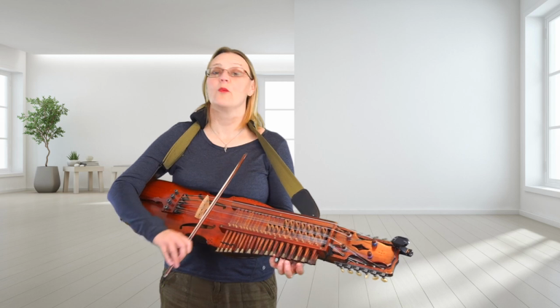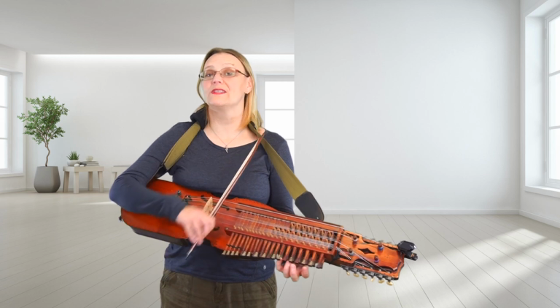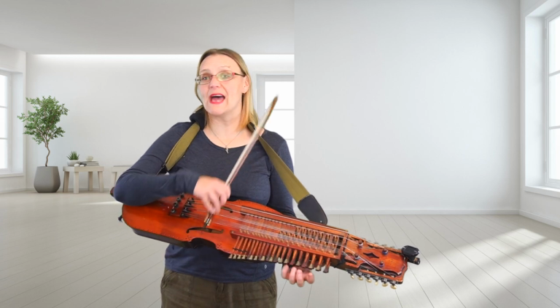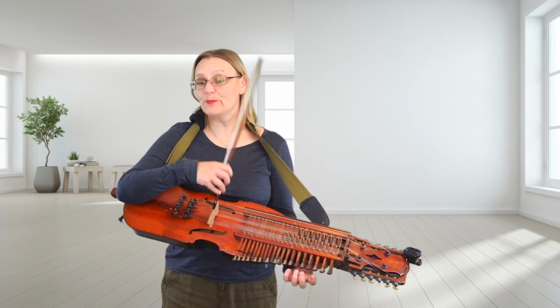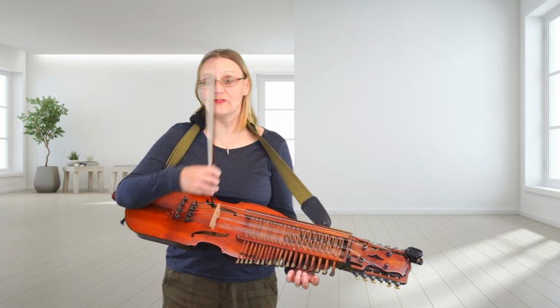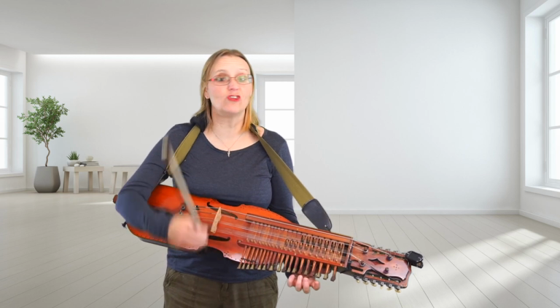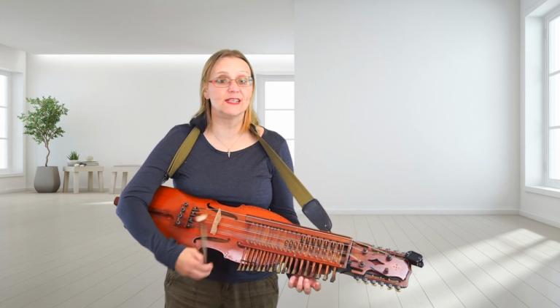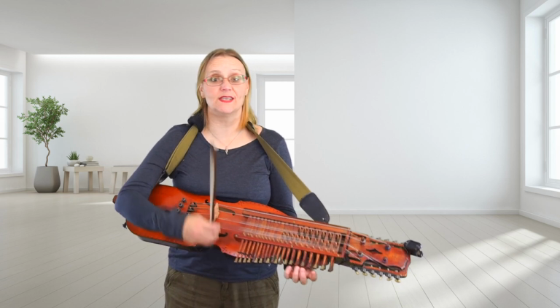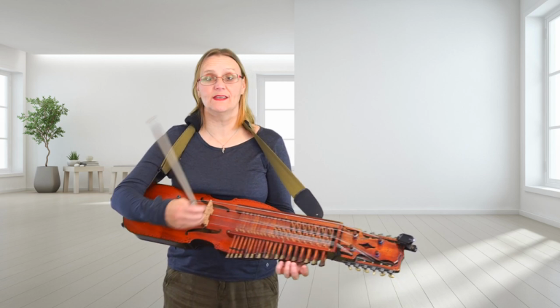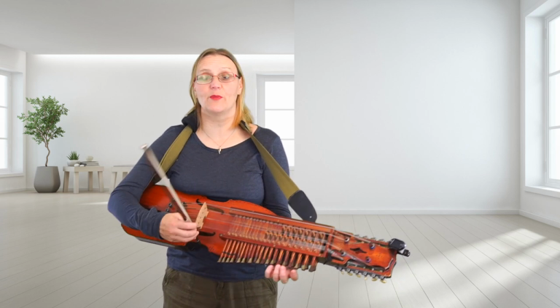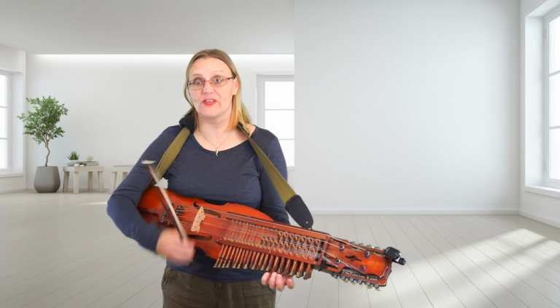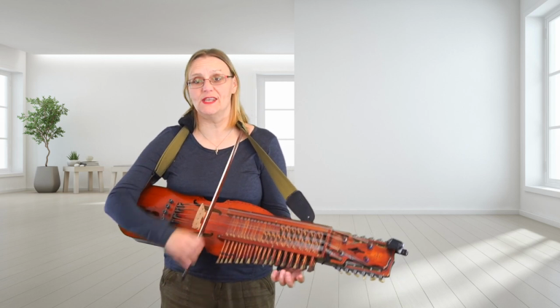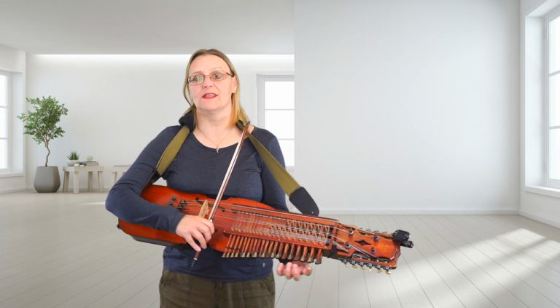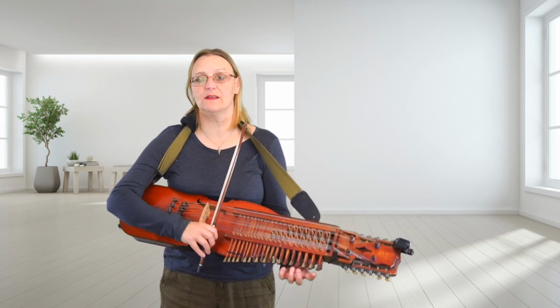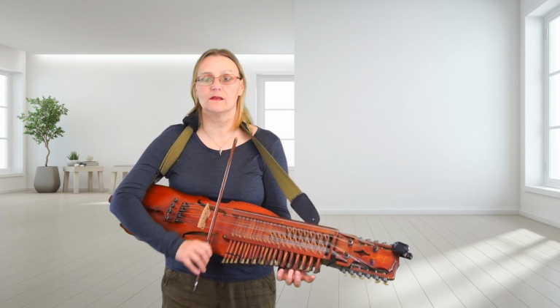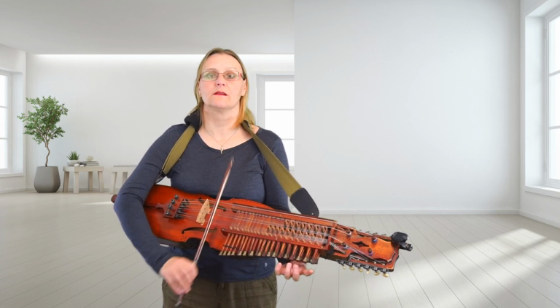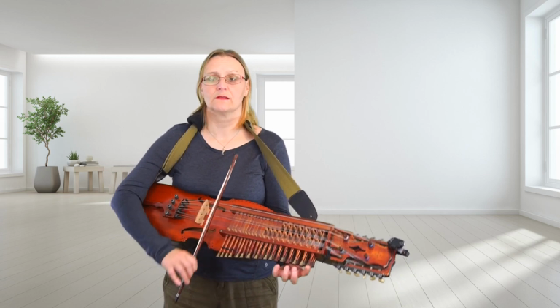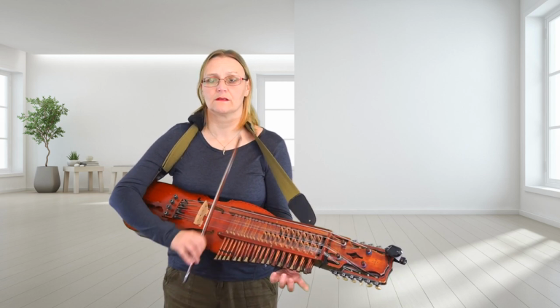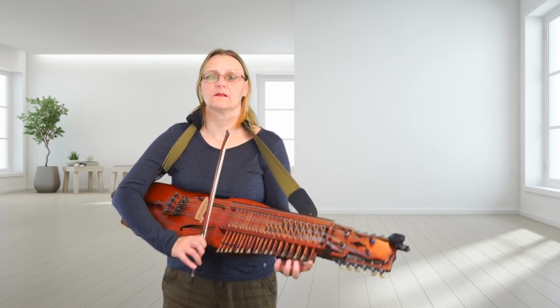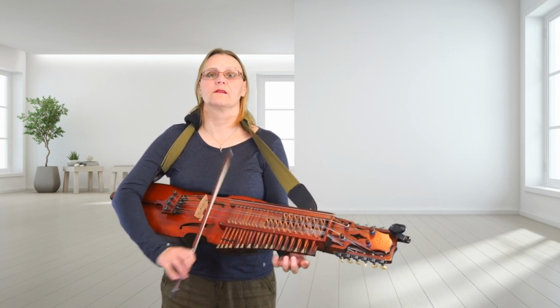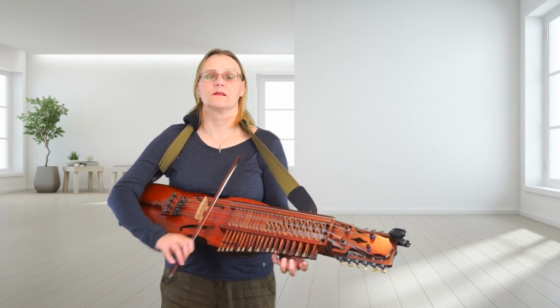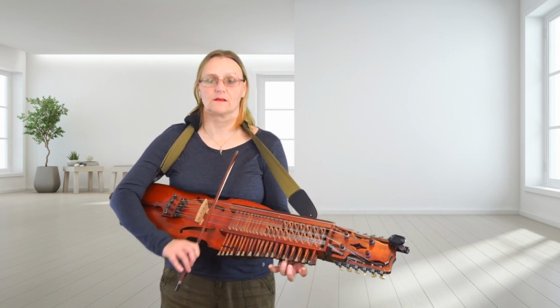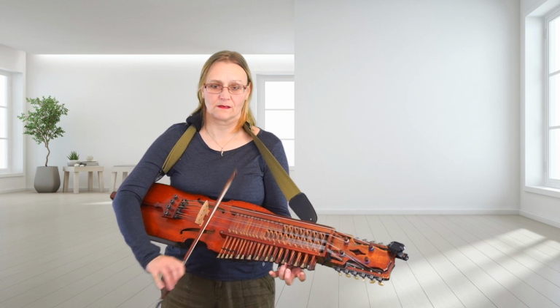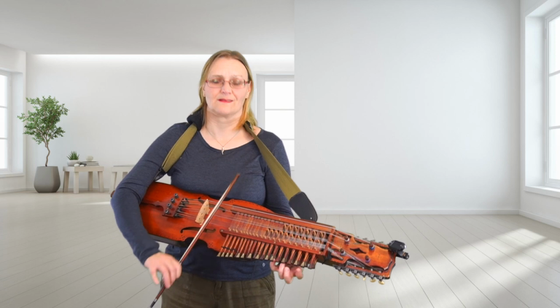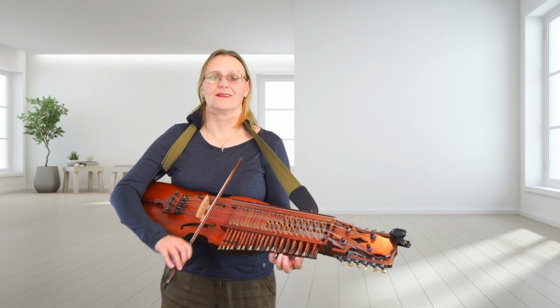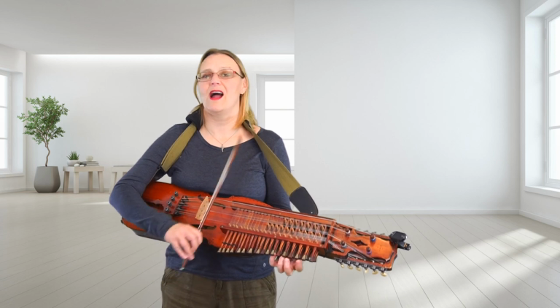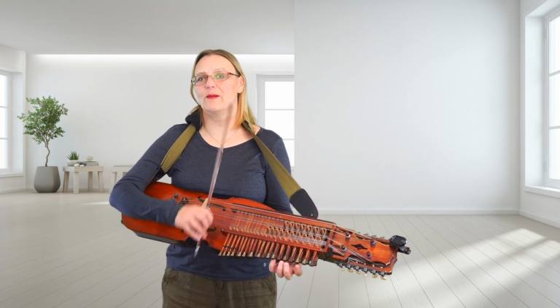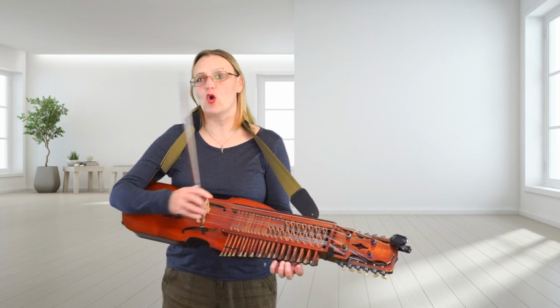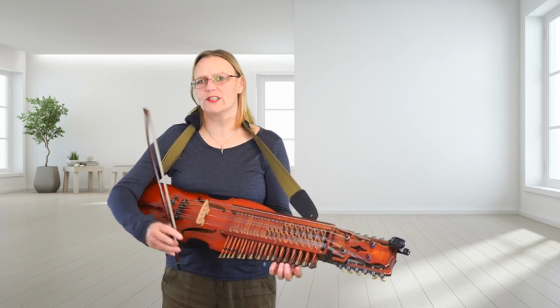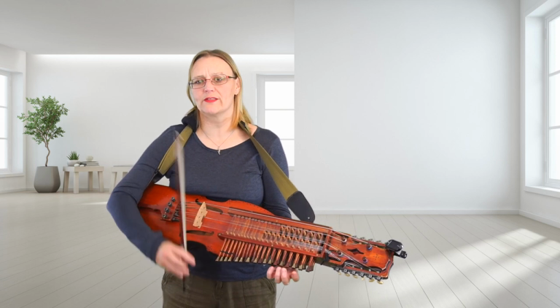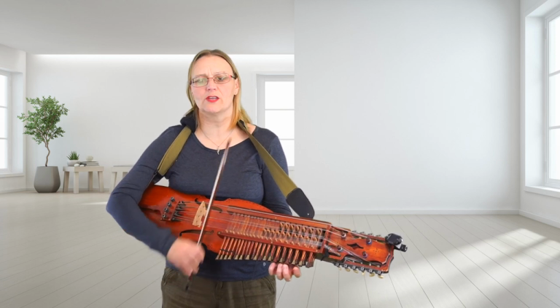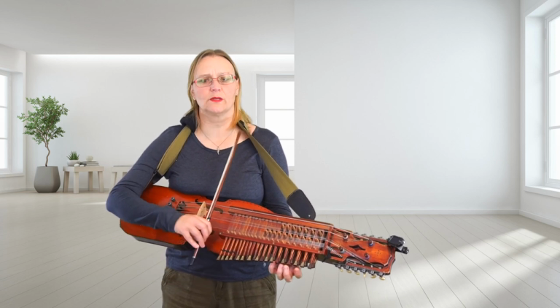To add a bit of variety, bar 13 there — I'm not slurring the last one.